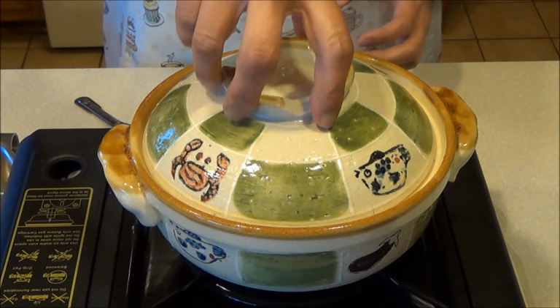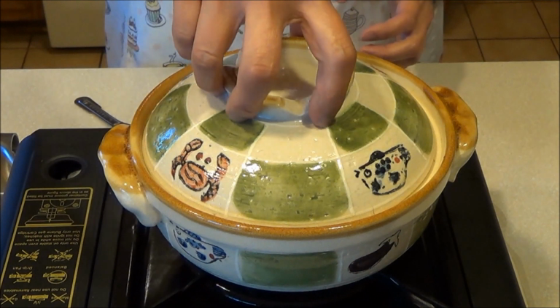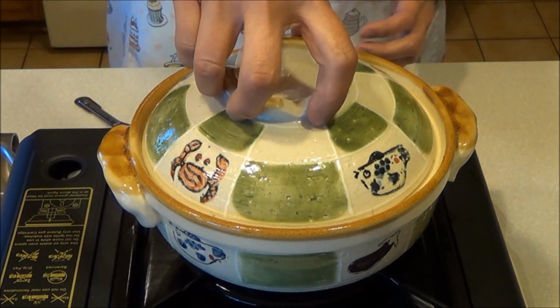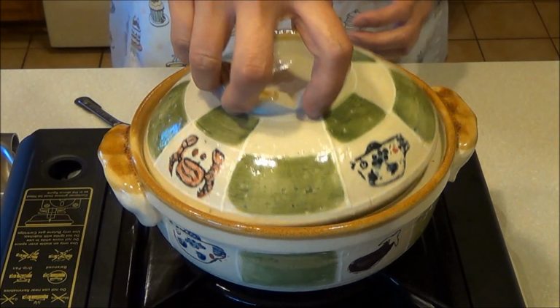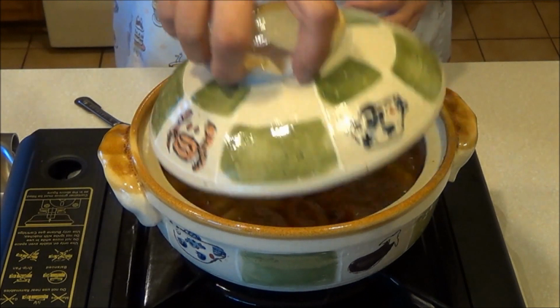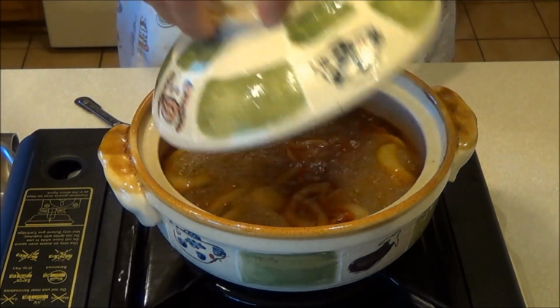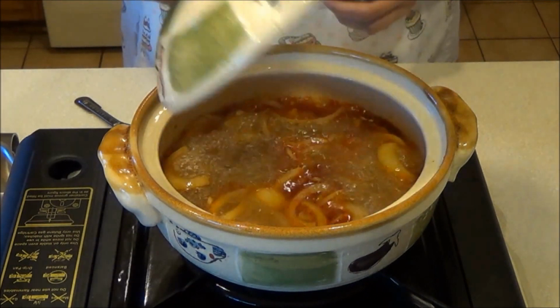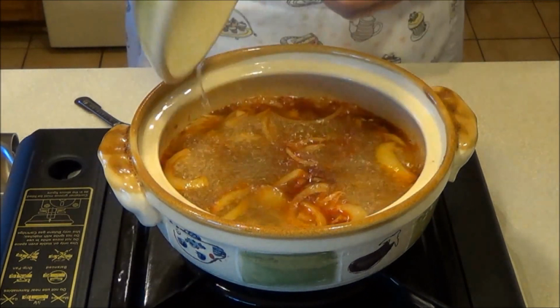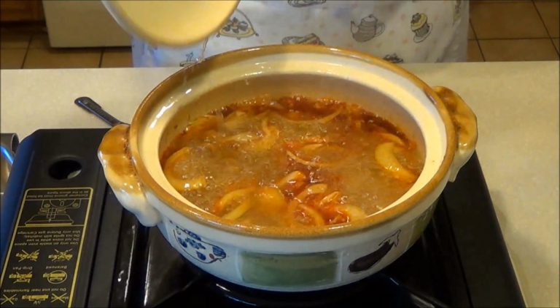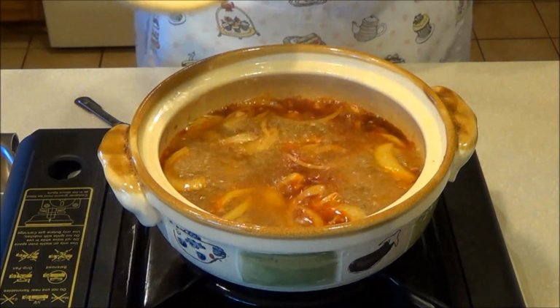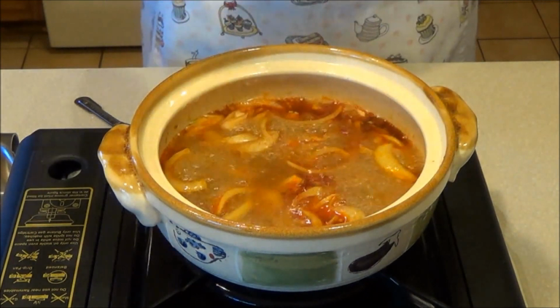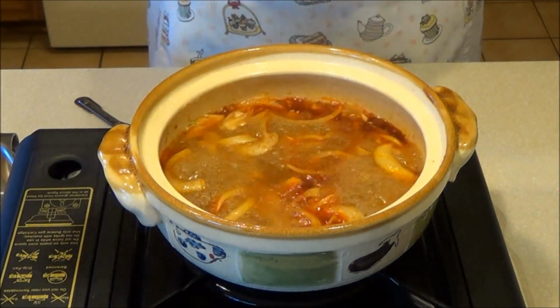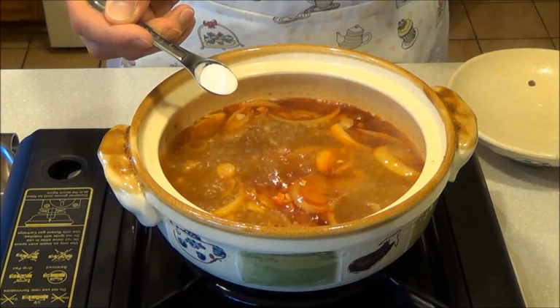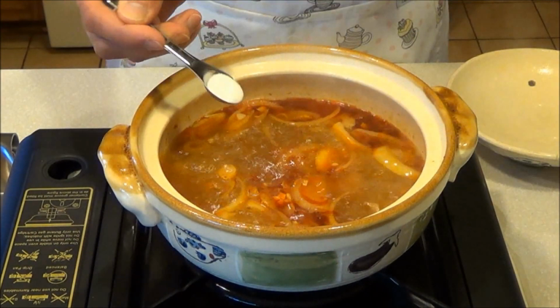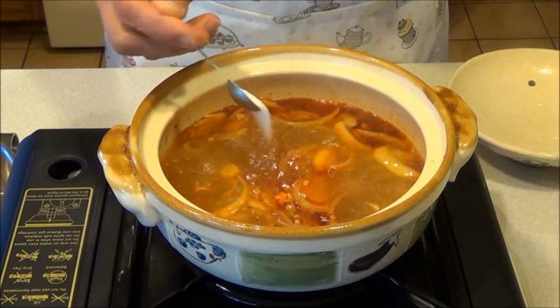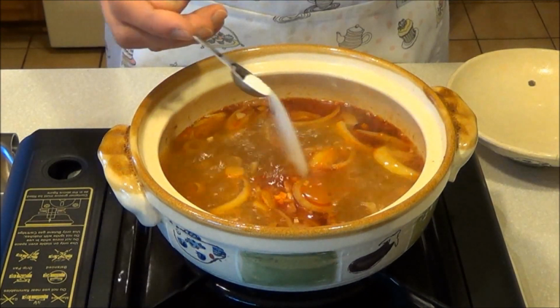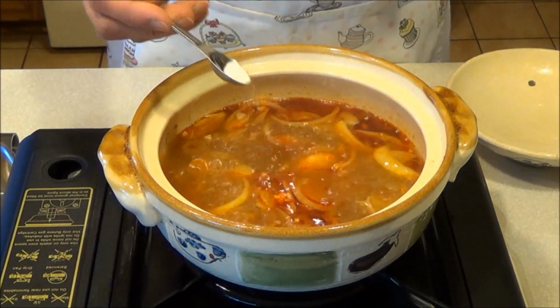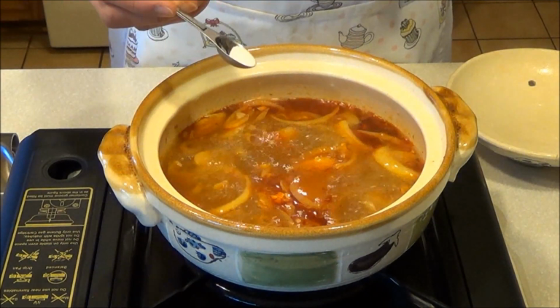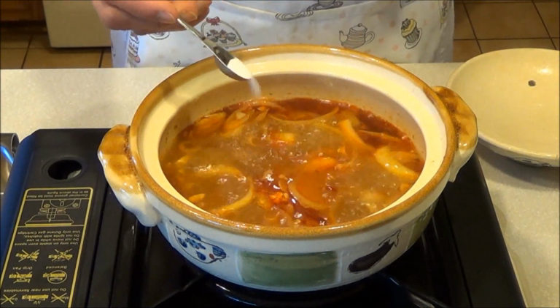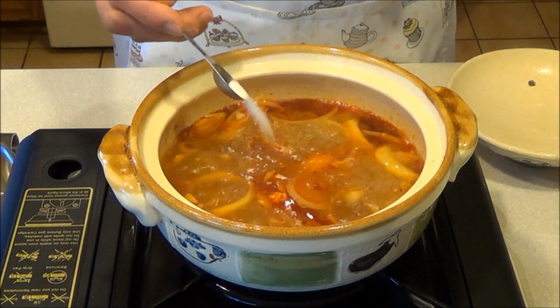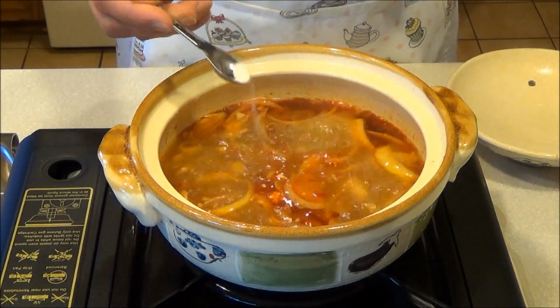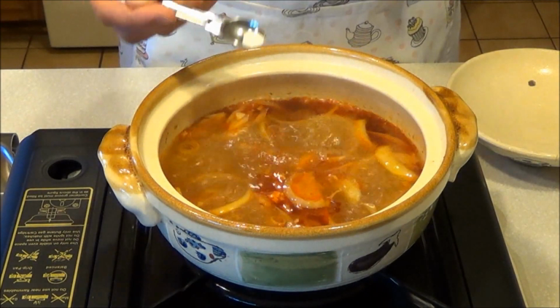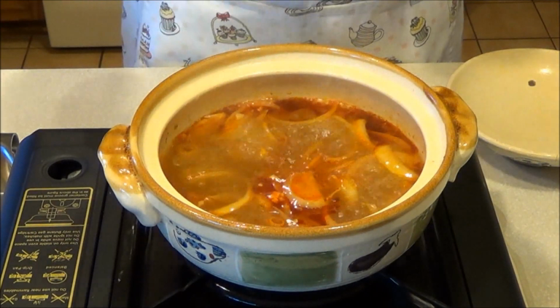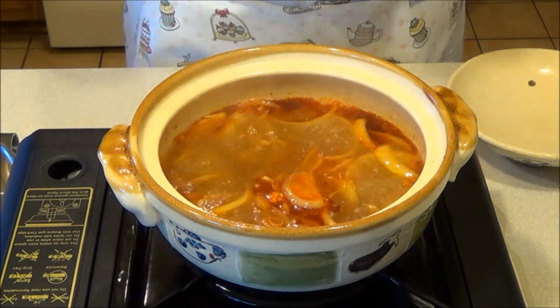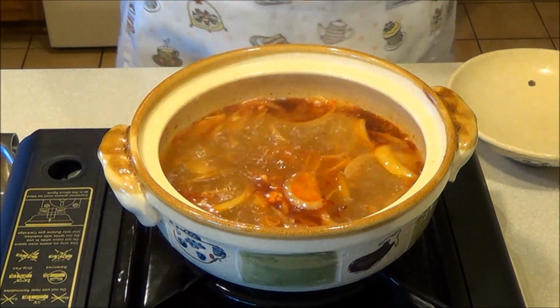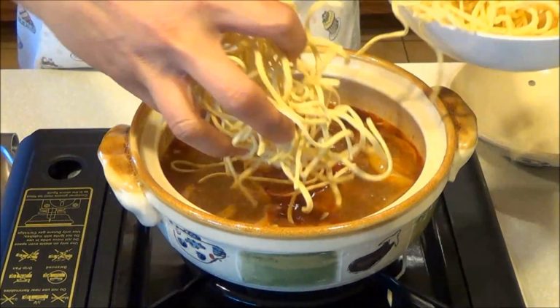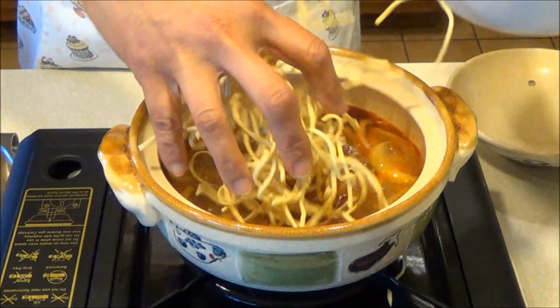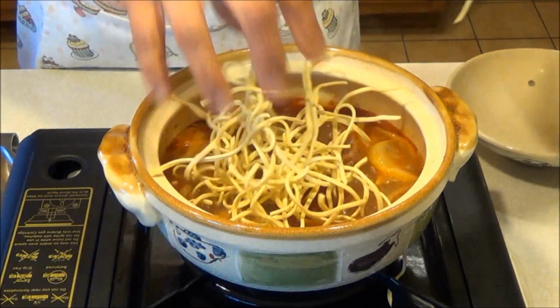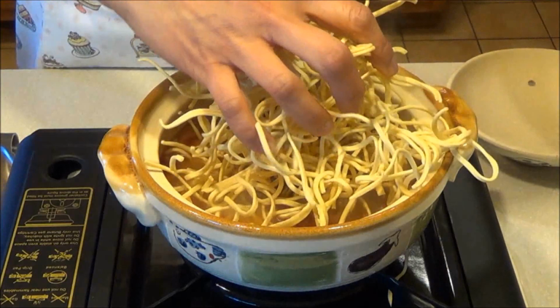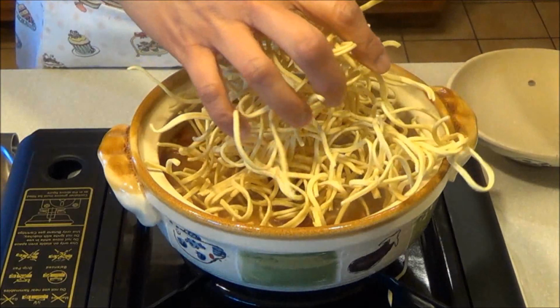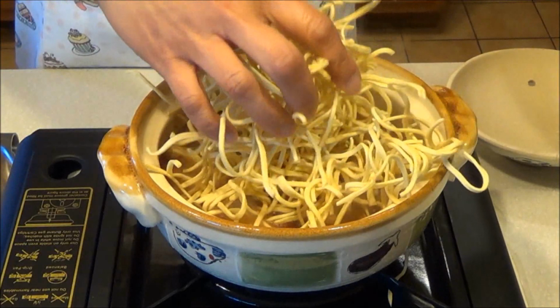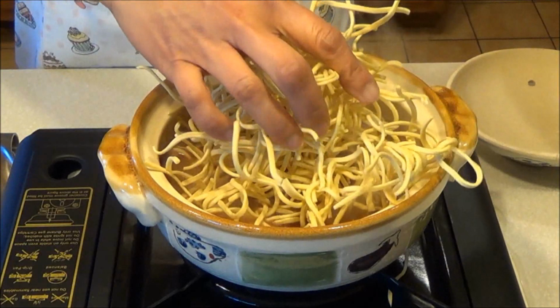Remove lid. Season with salt and pepper. Add noodles.